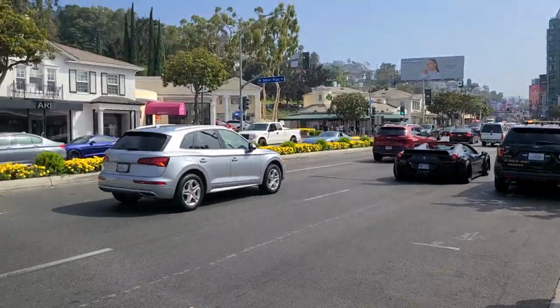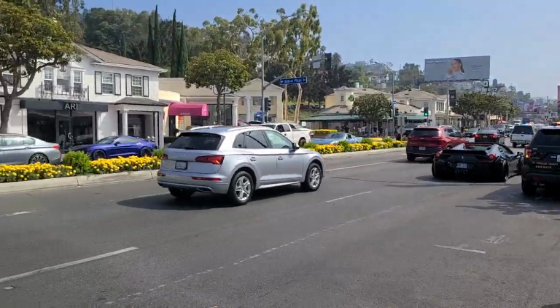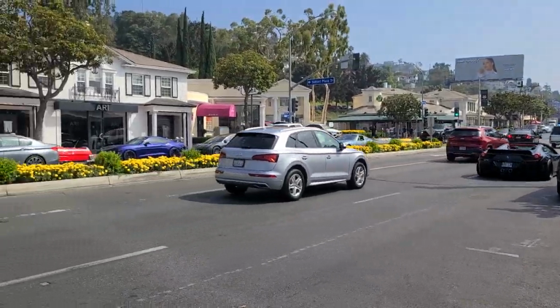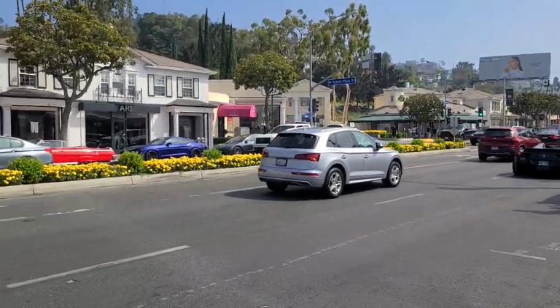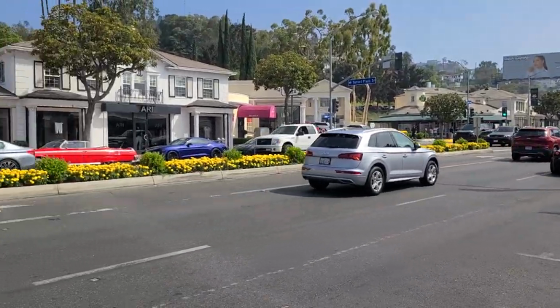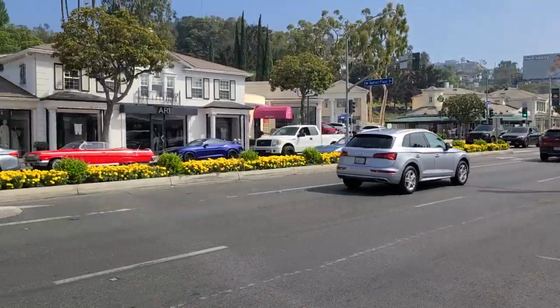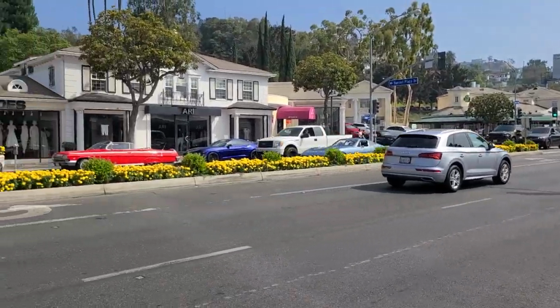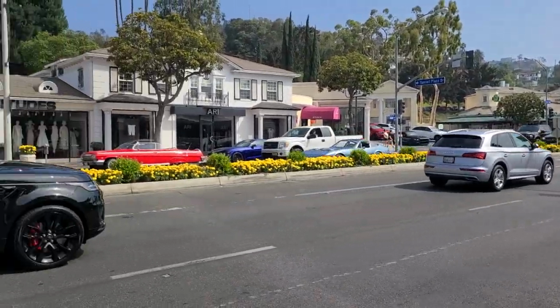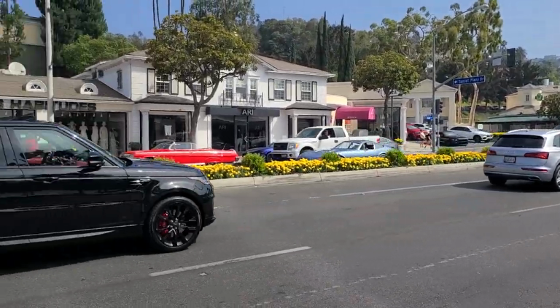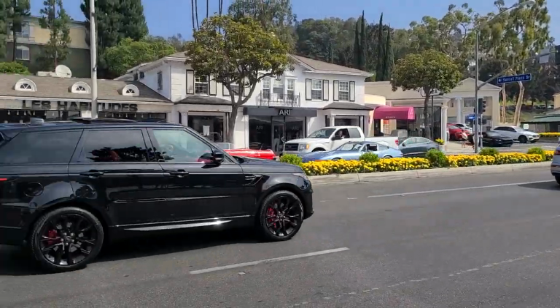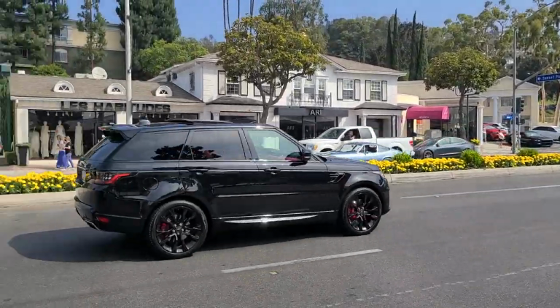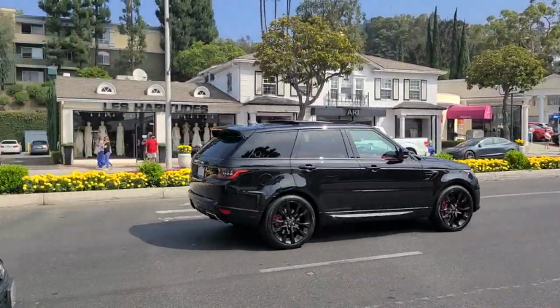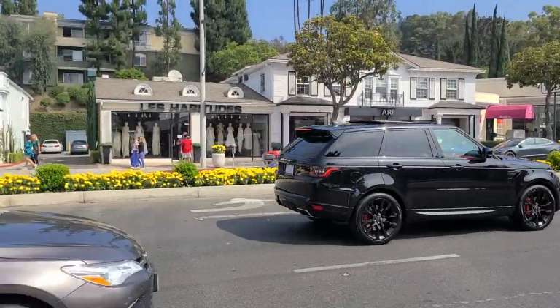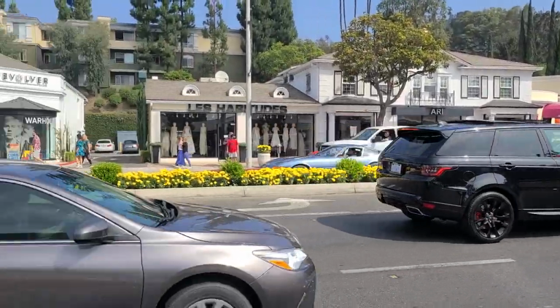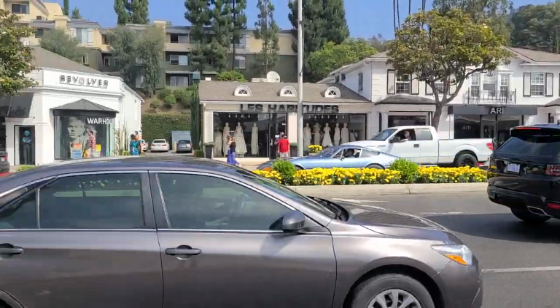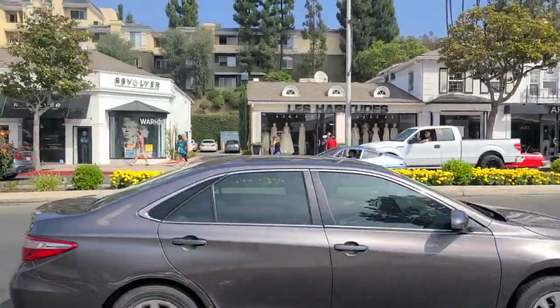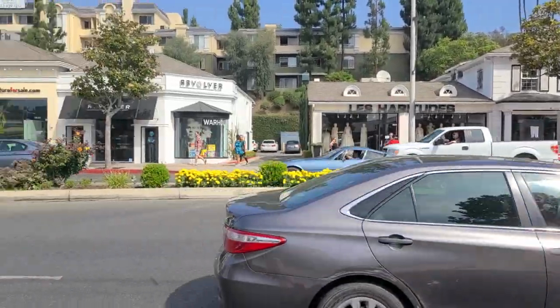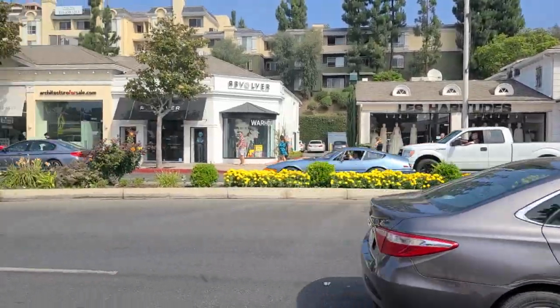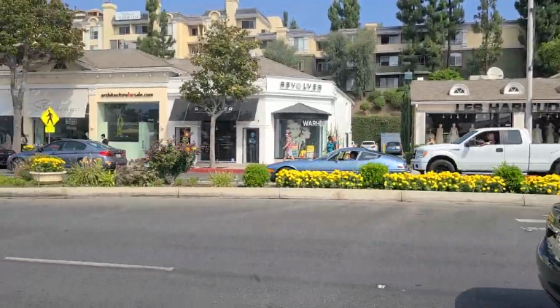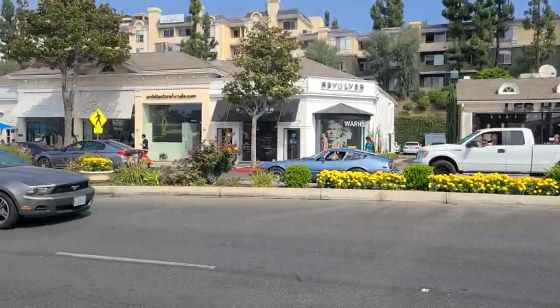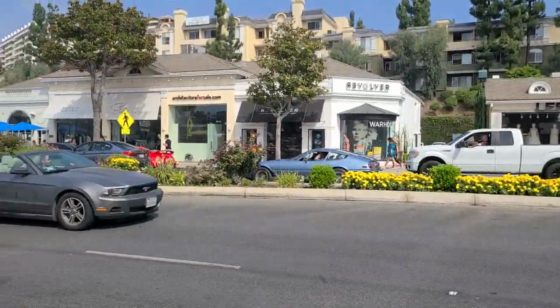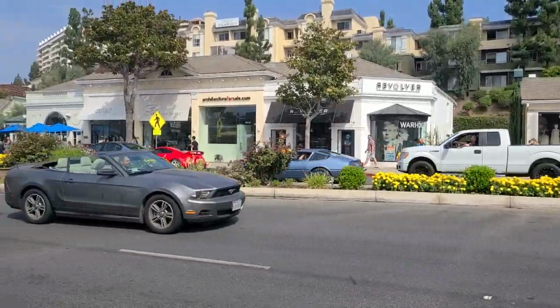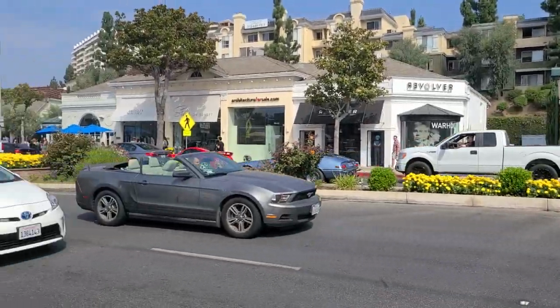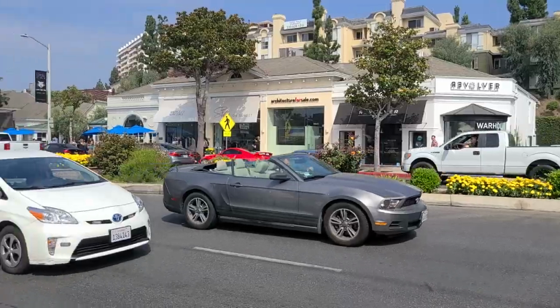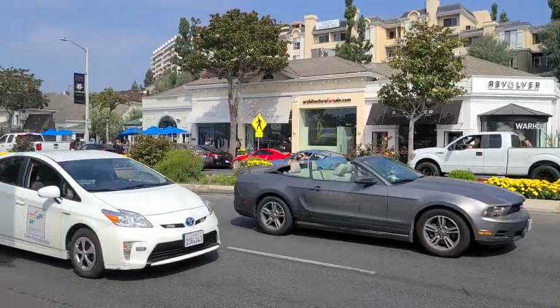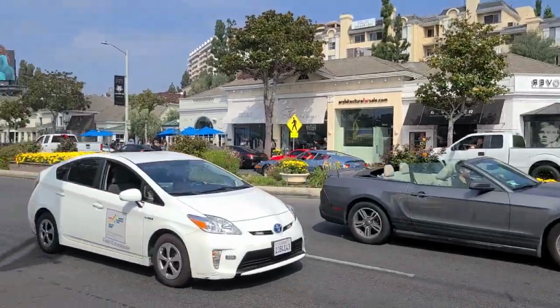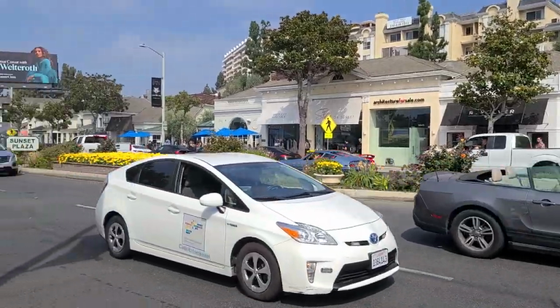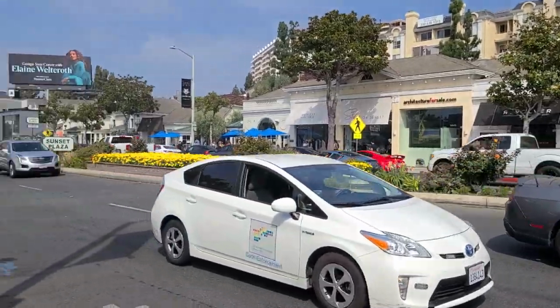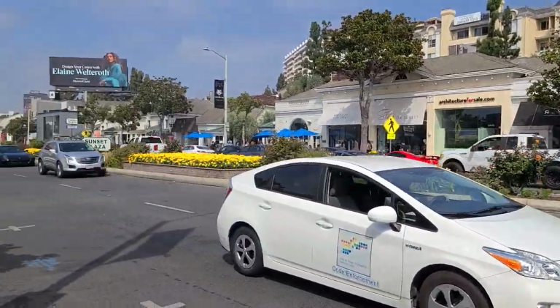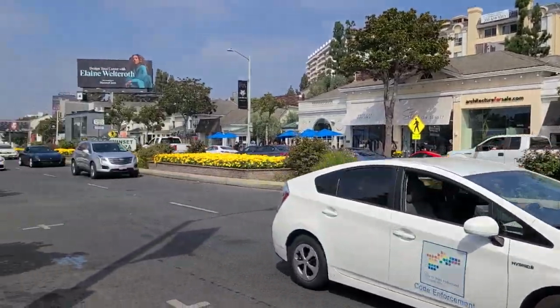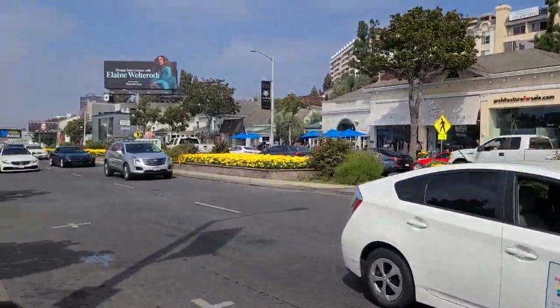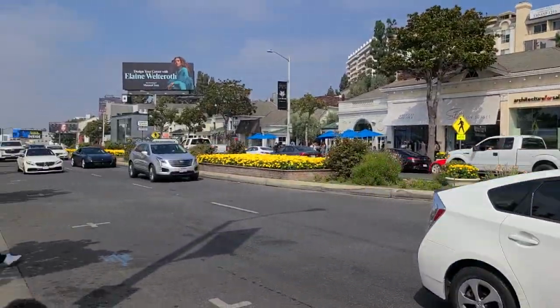Over there across the street, a Ferrari 365 Daytona. That's very nice.